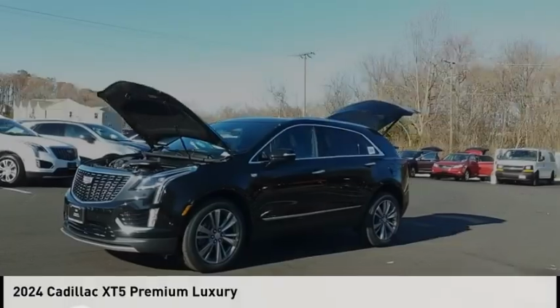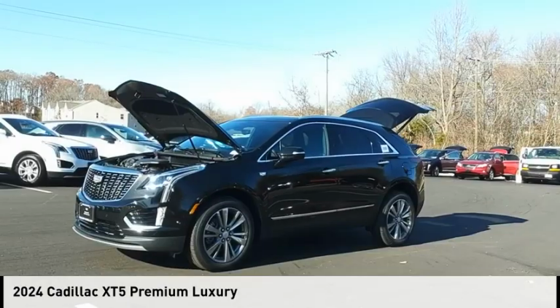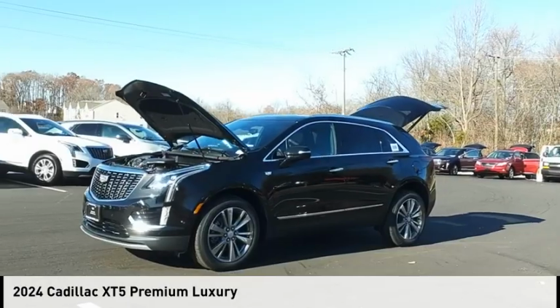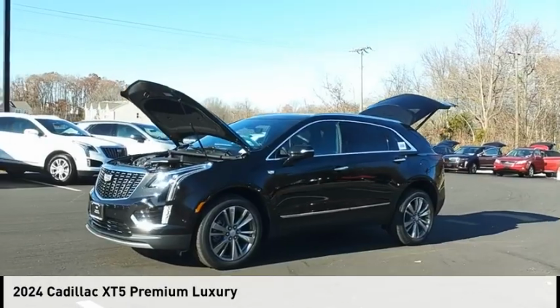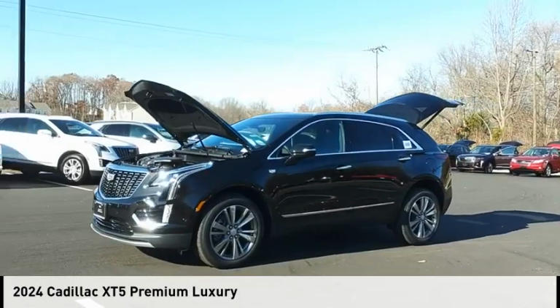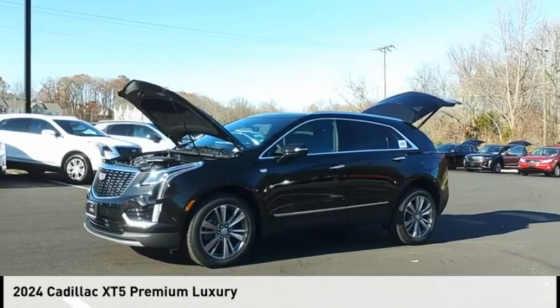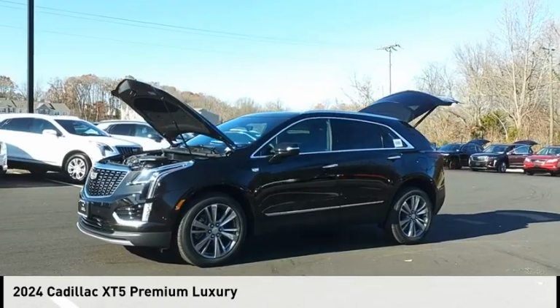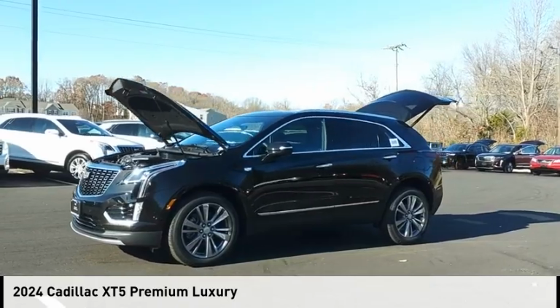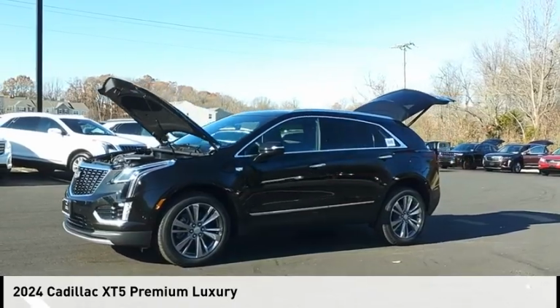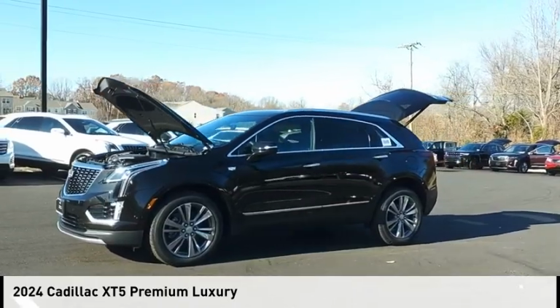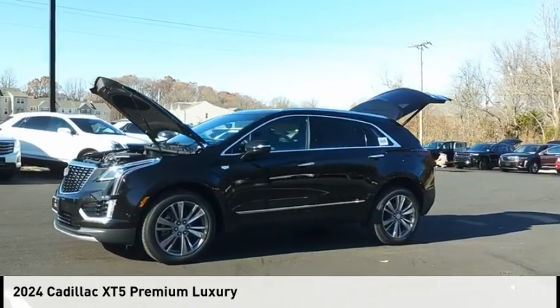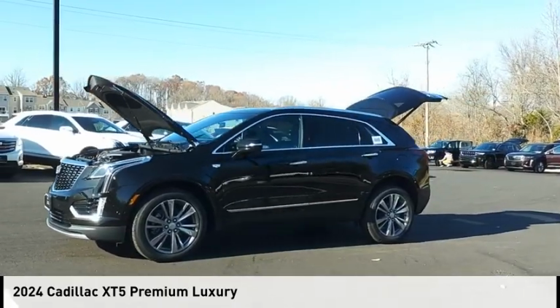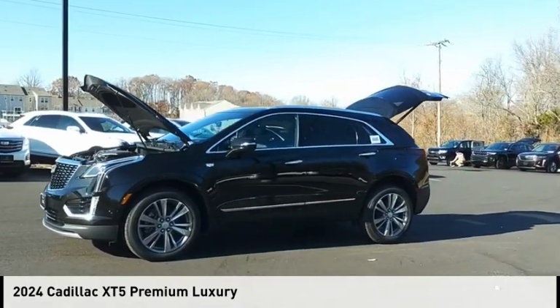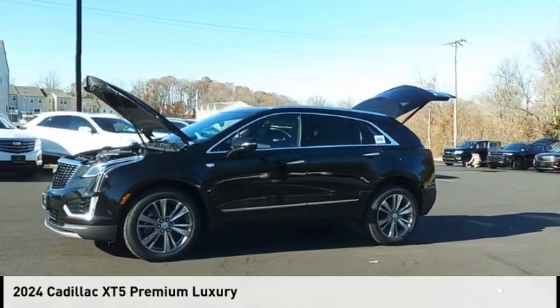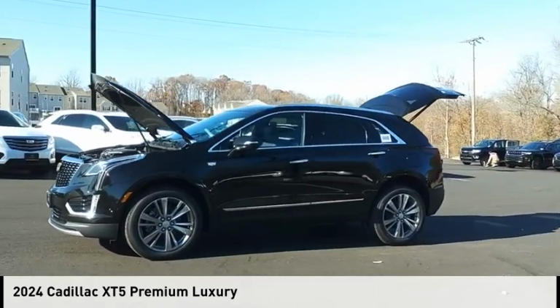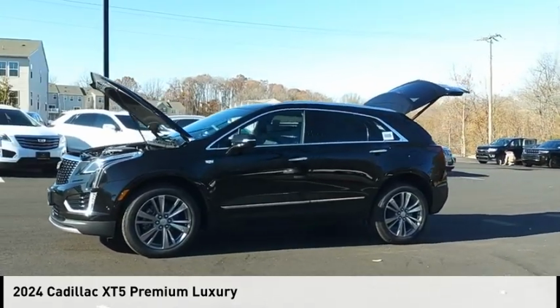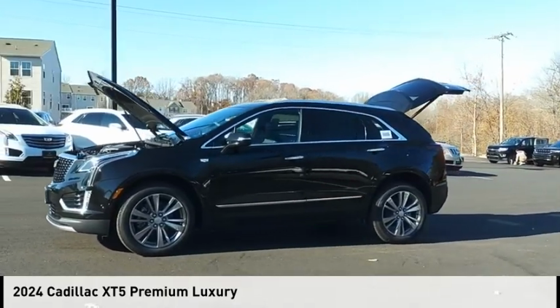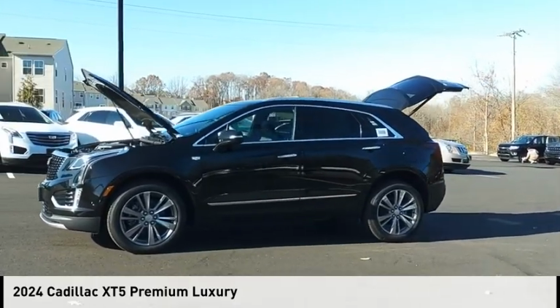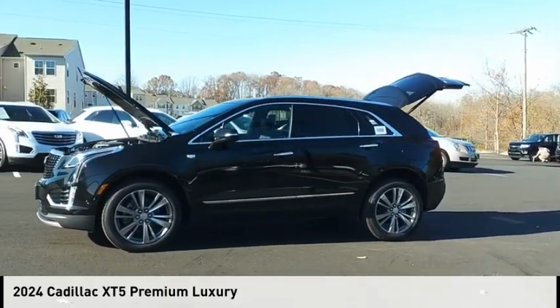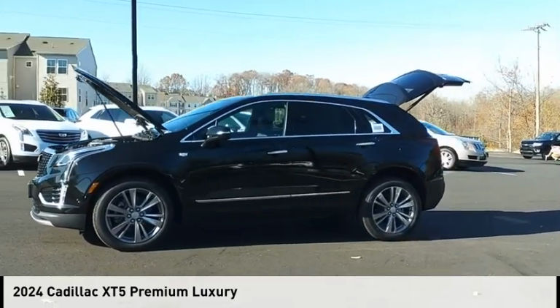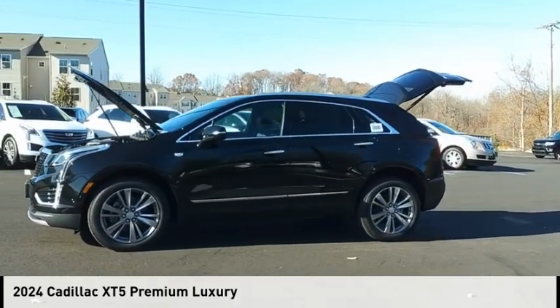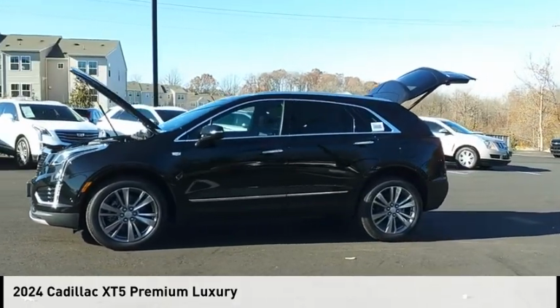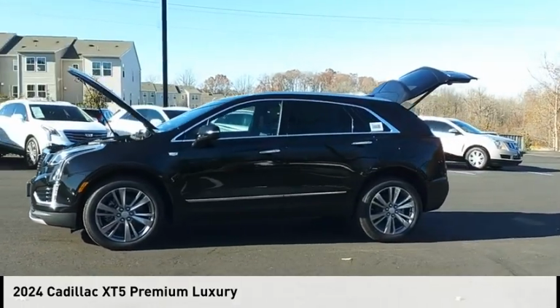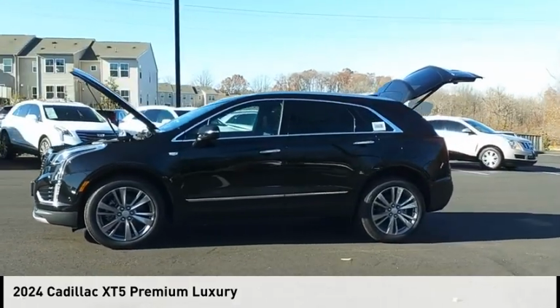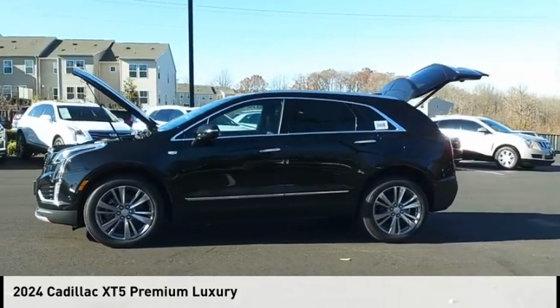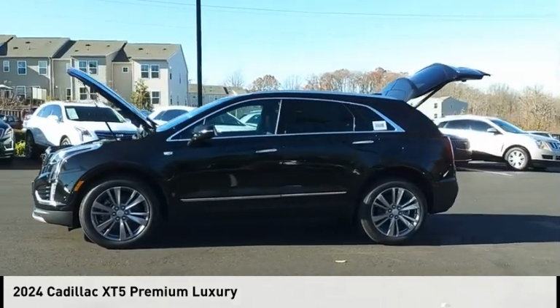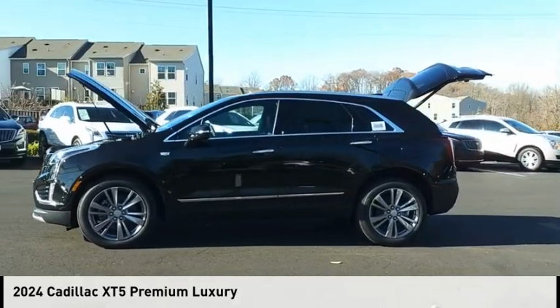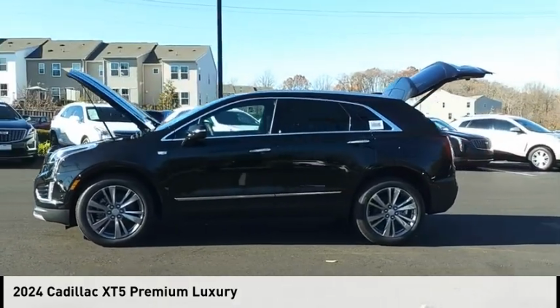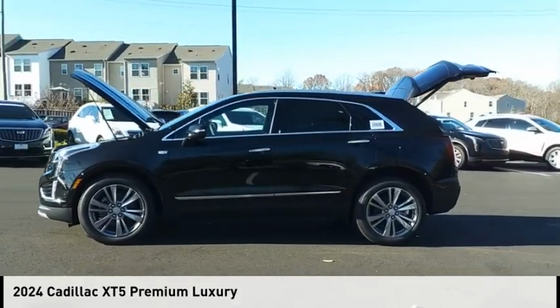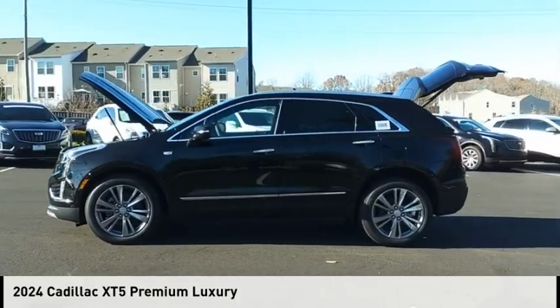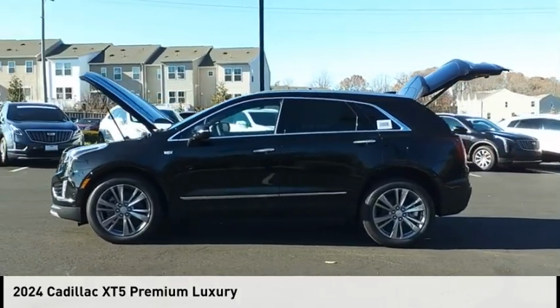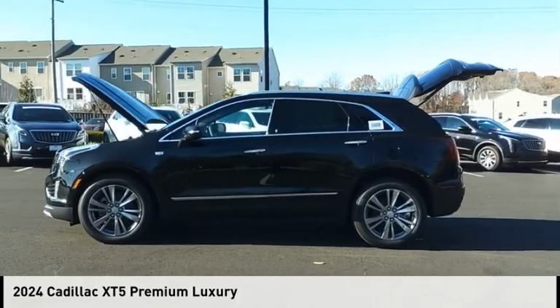Looking for the right vehicle? Check out the 2024 Cadillac XT5.